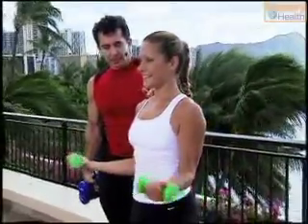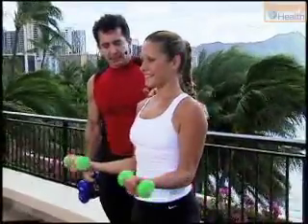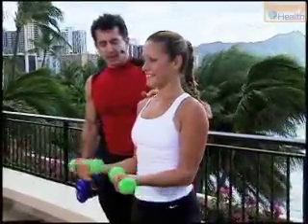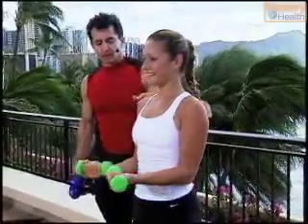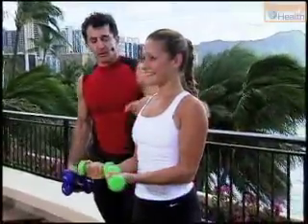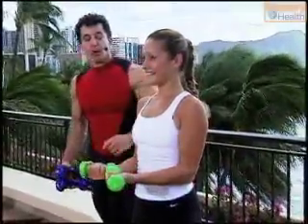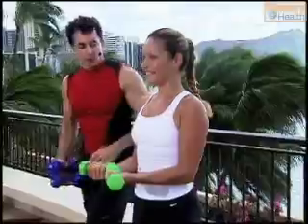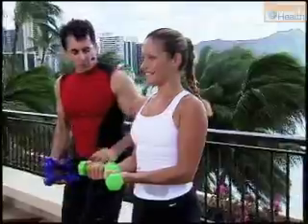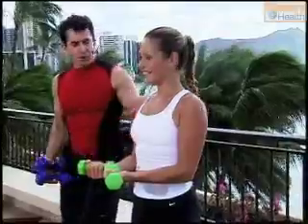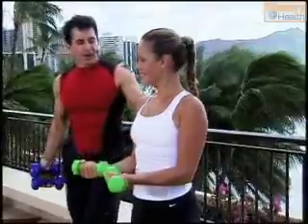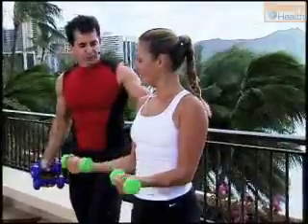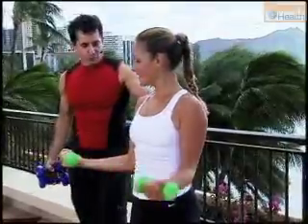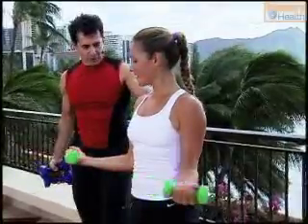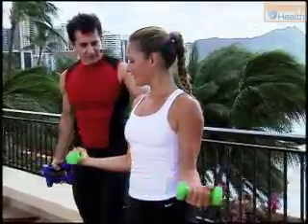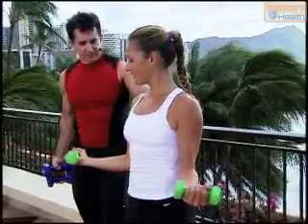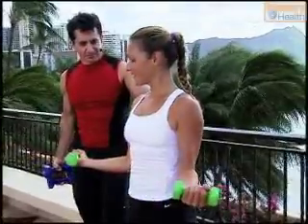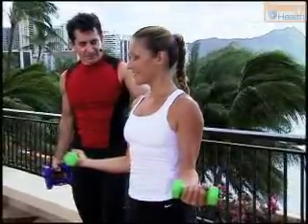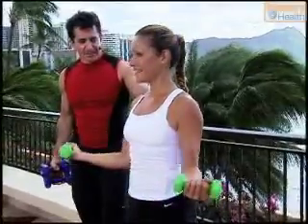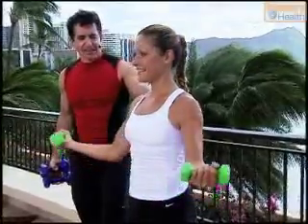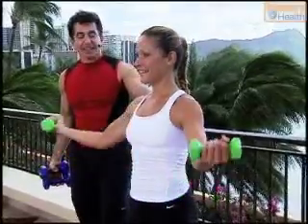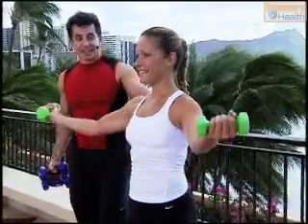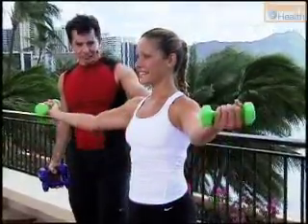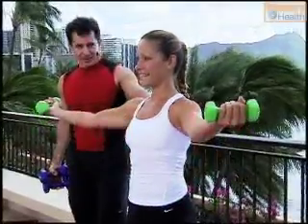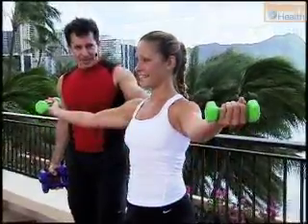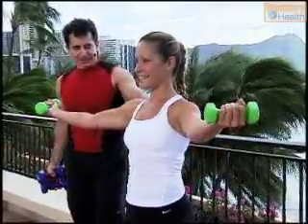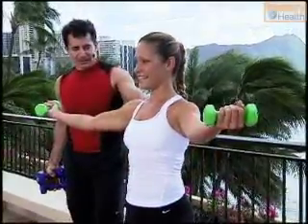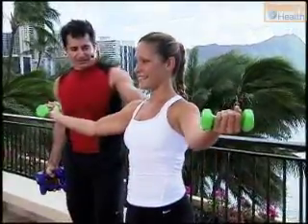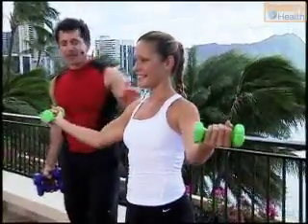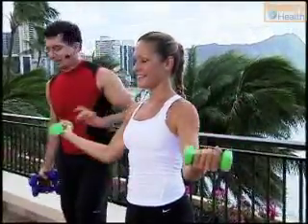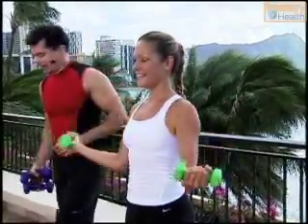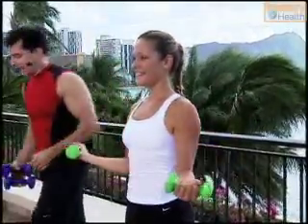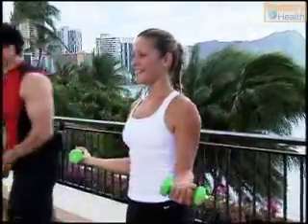It doesn't have to be a big move. And down. One more time. Squeeze. Lift. Down.